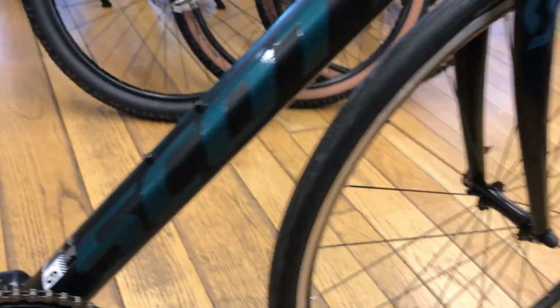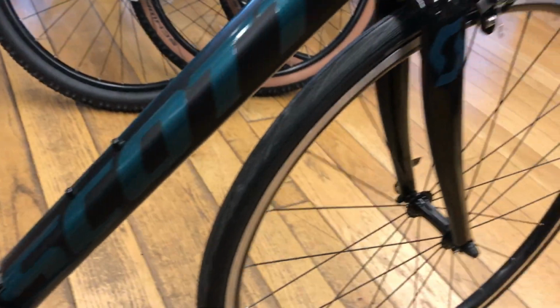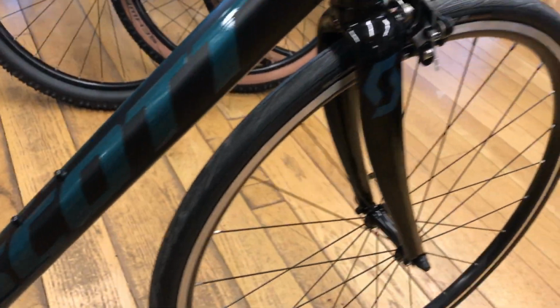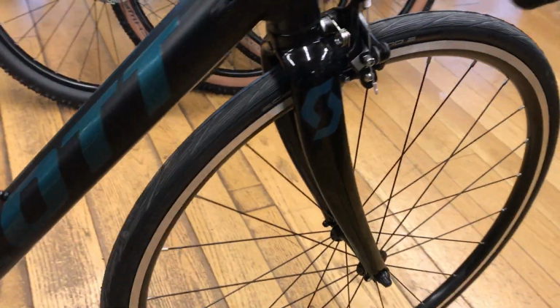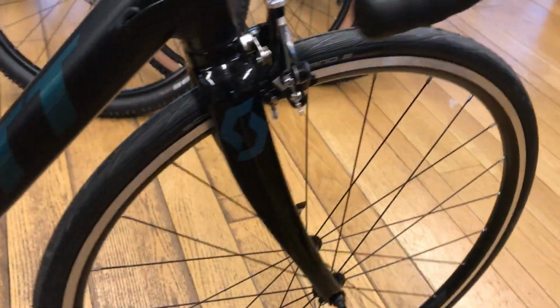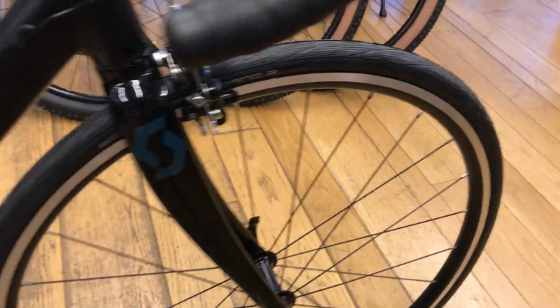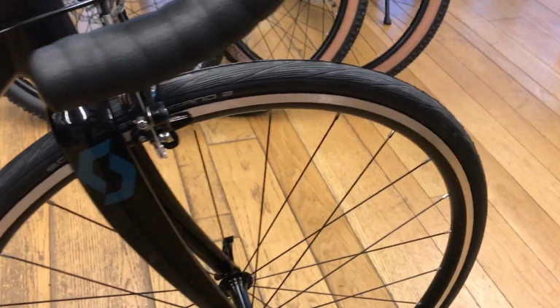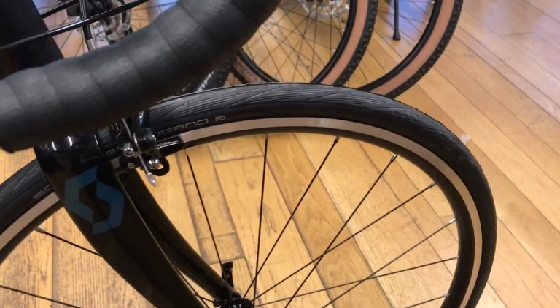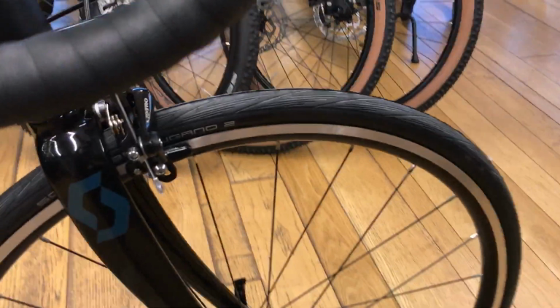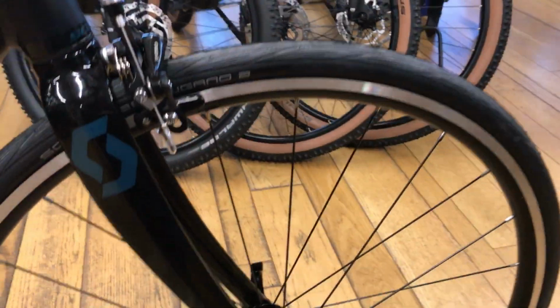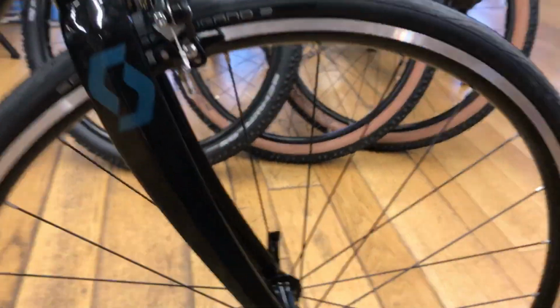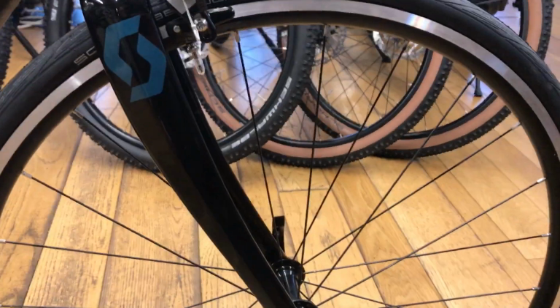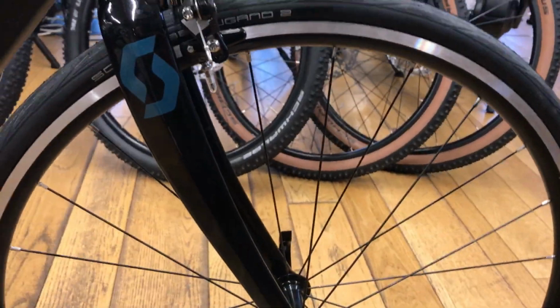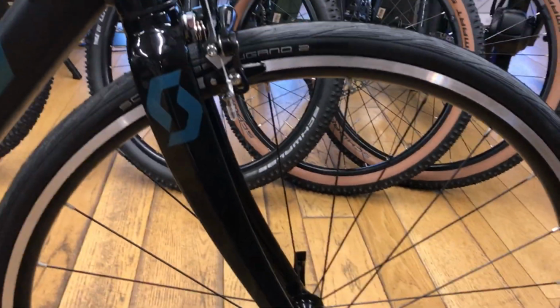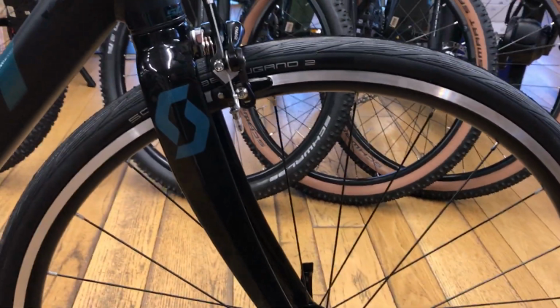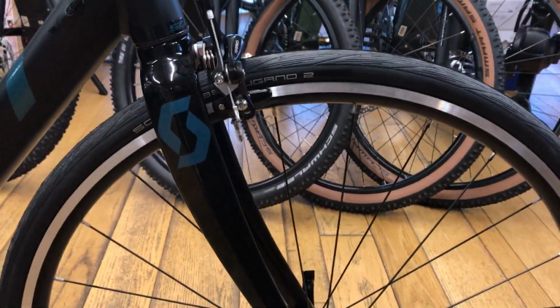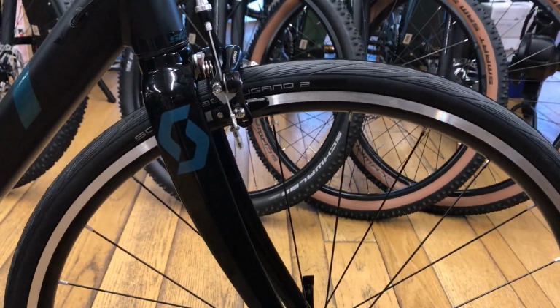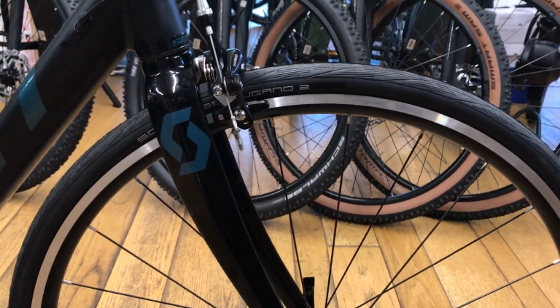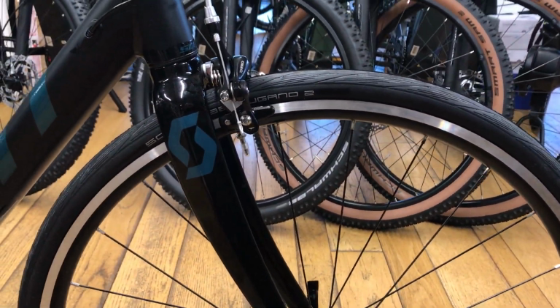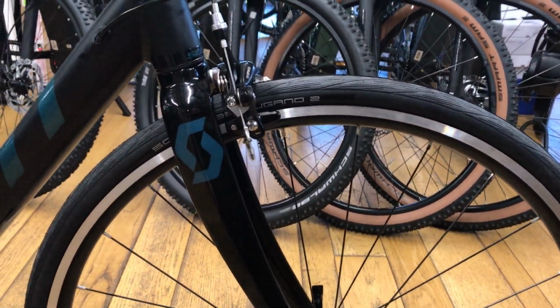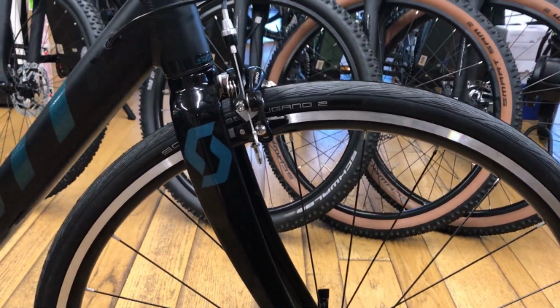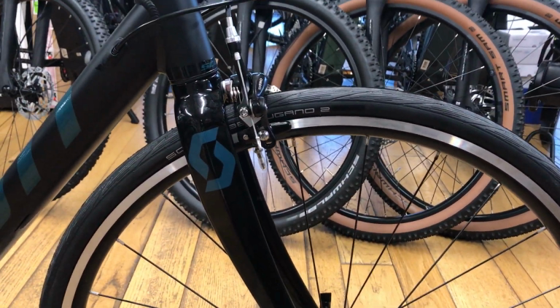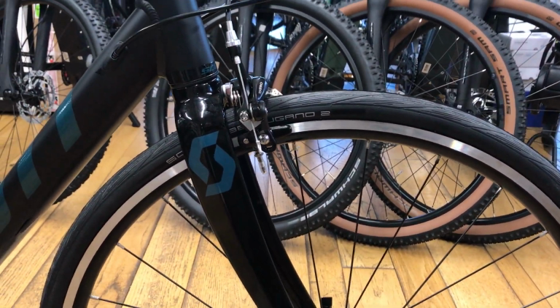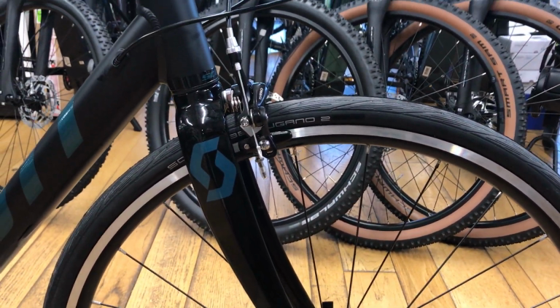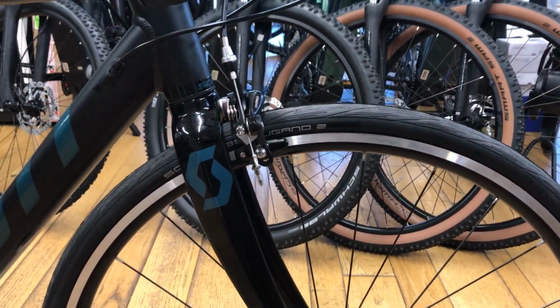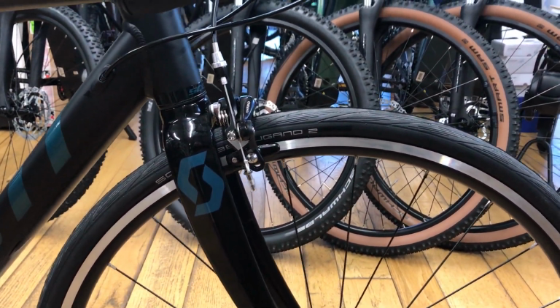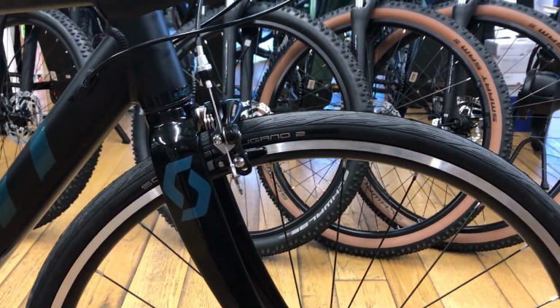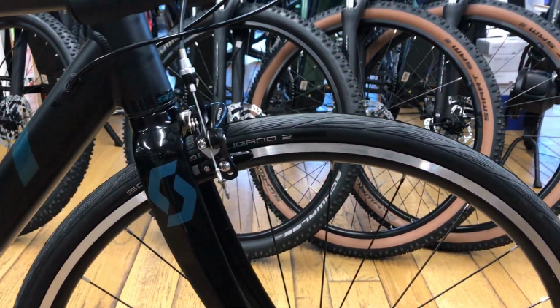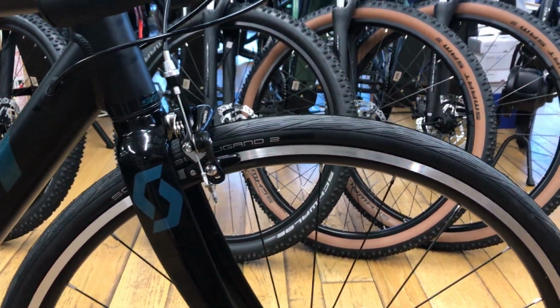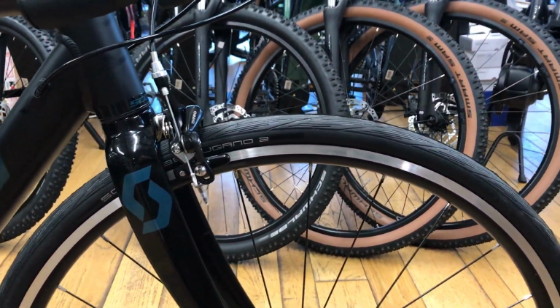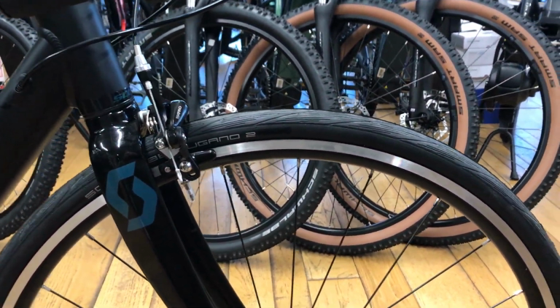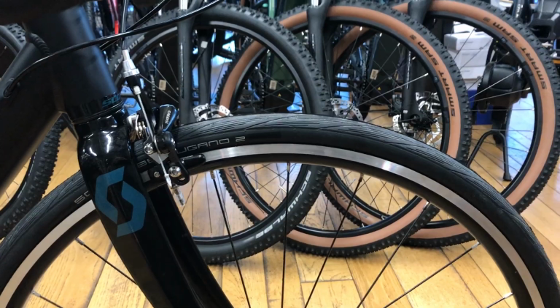Tyres on the bike are Schwalbe Lugano 2s and they are 28mm wide.